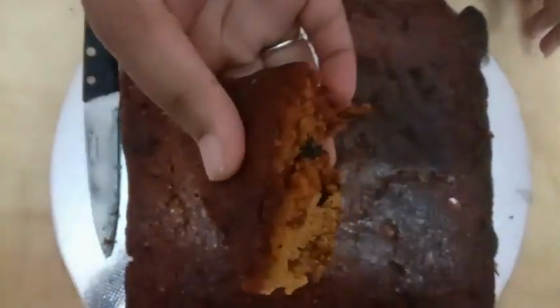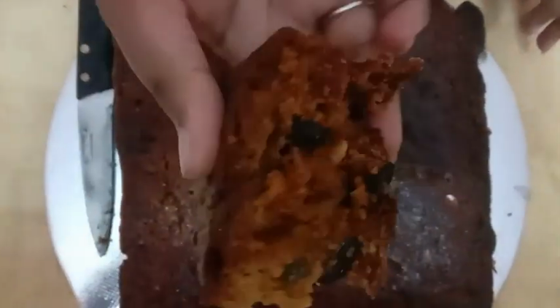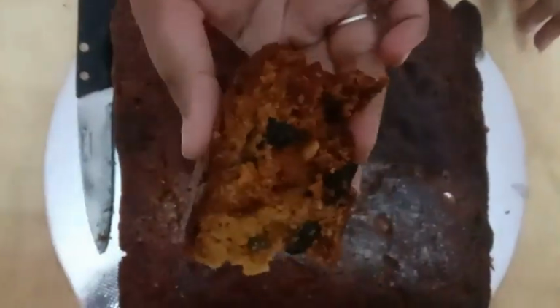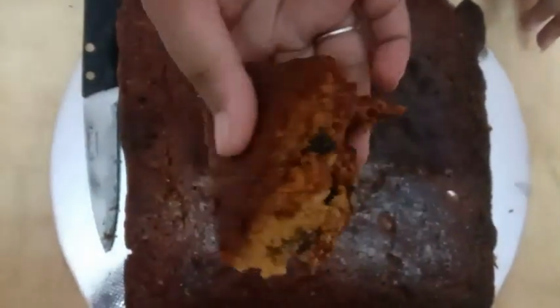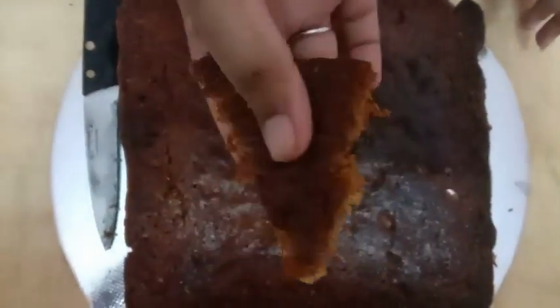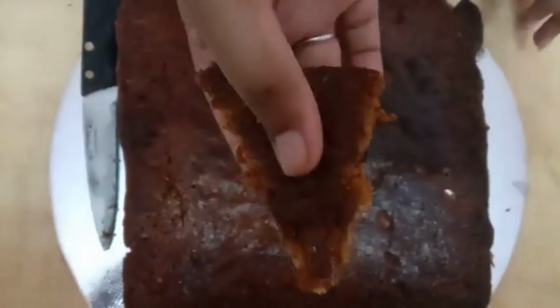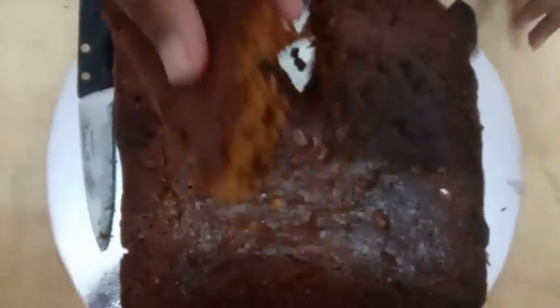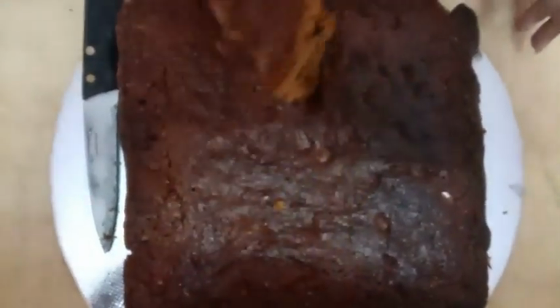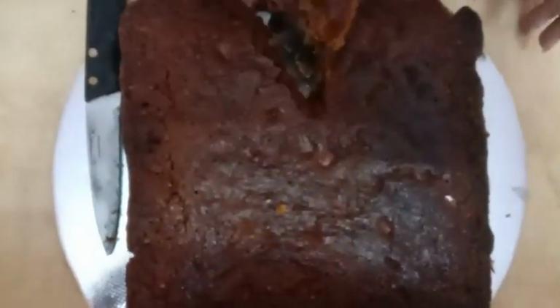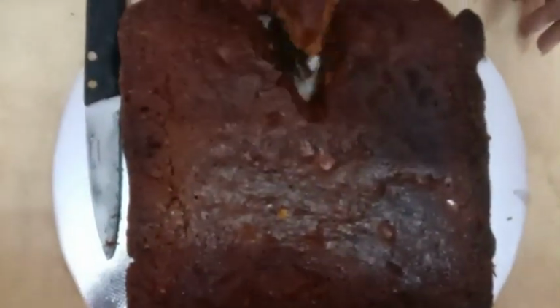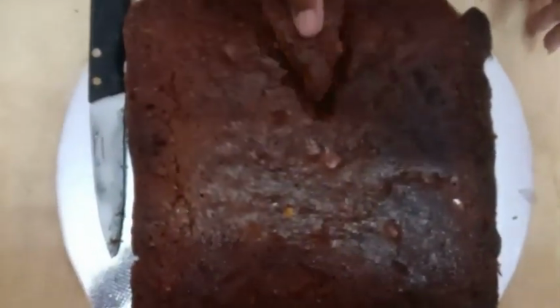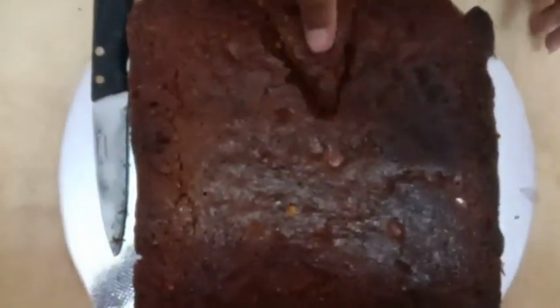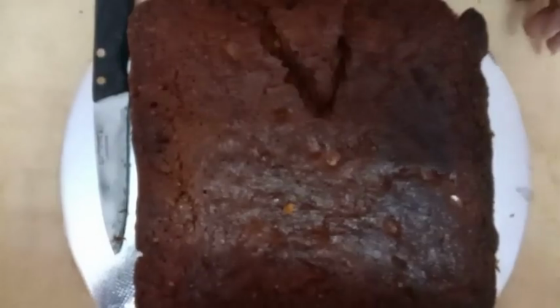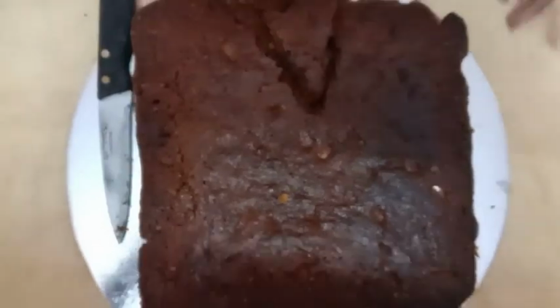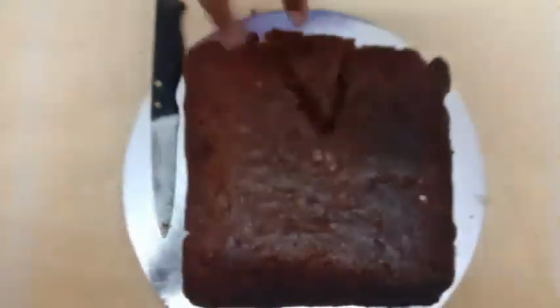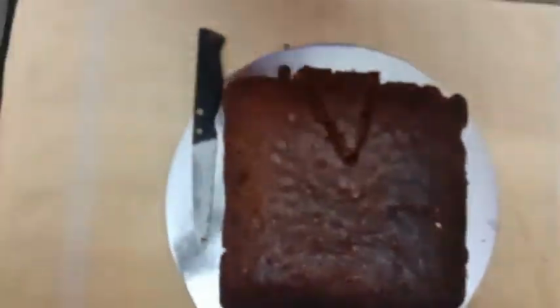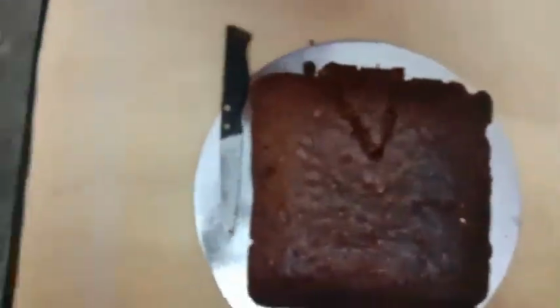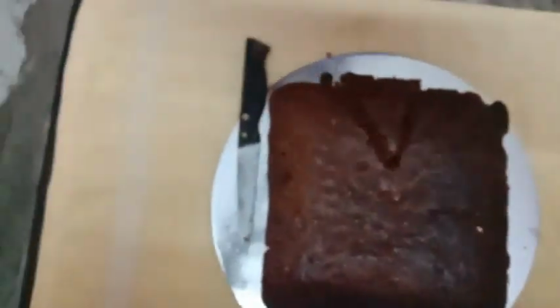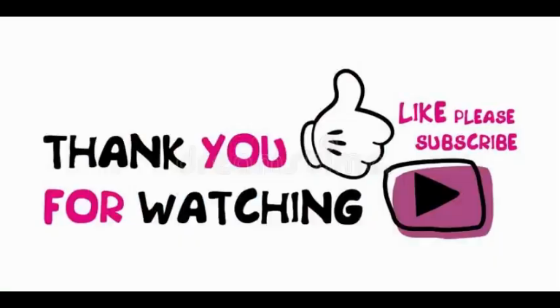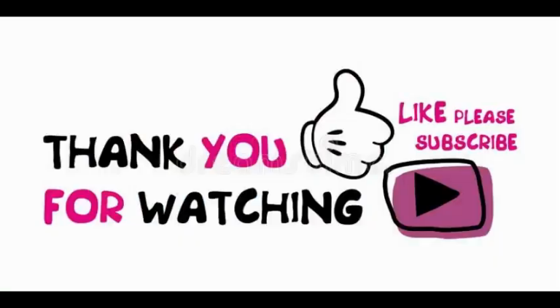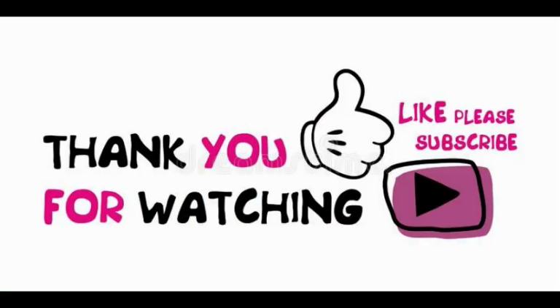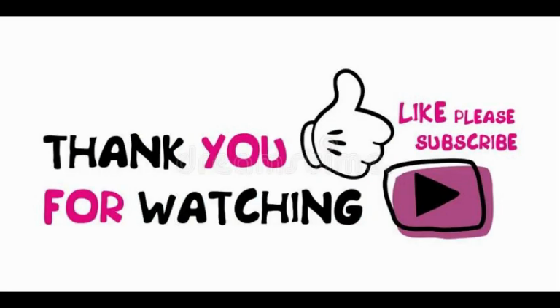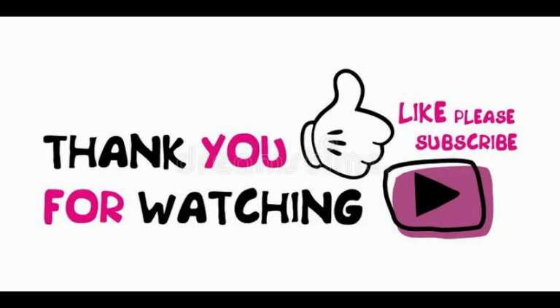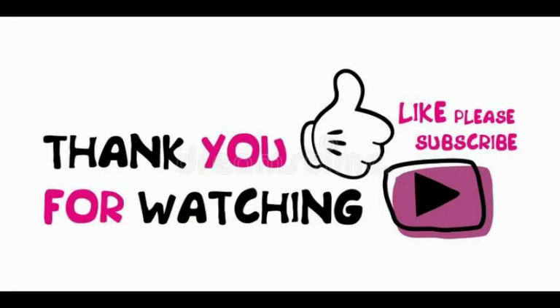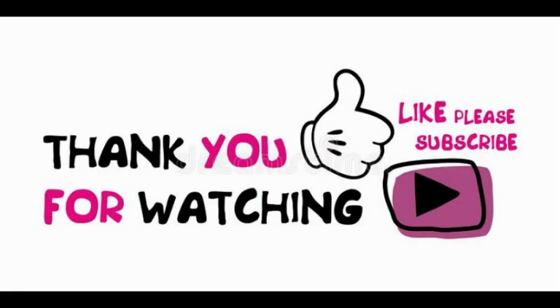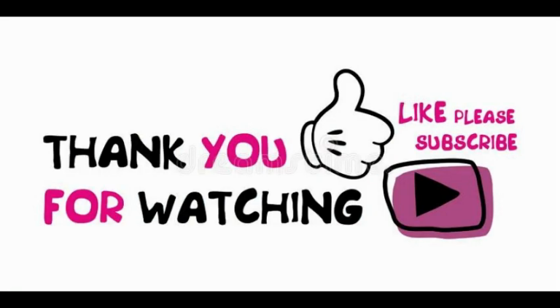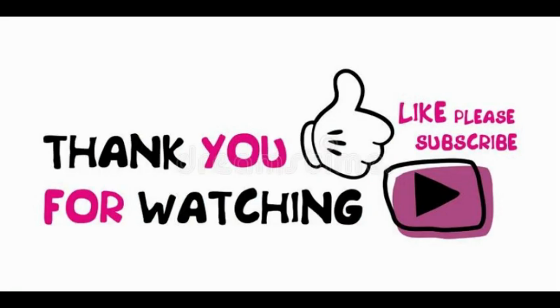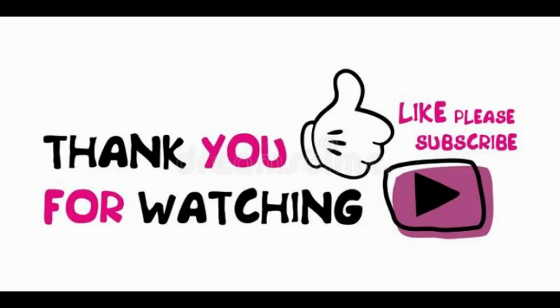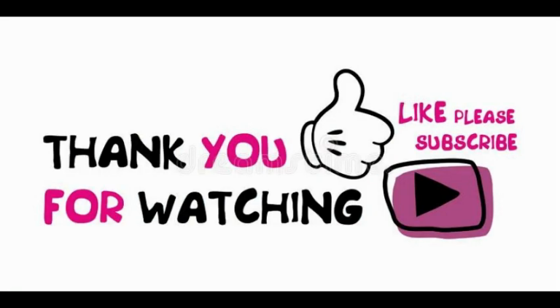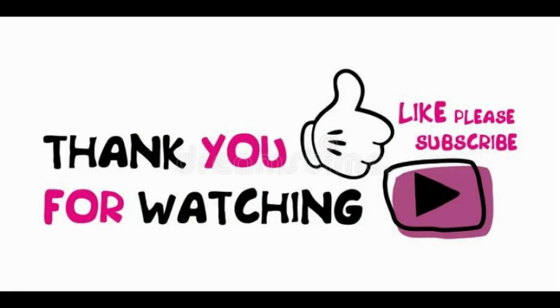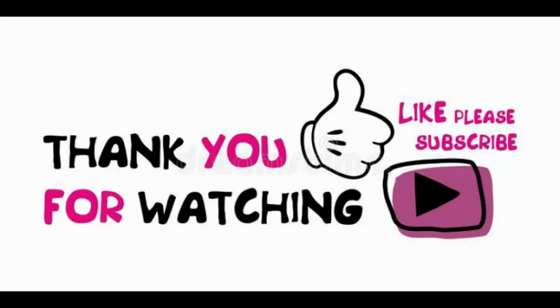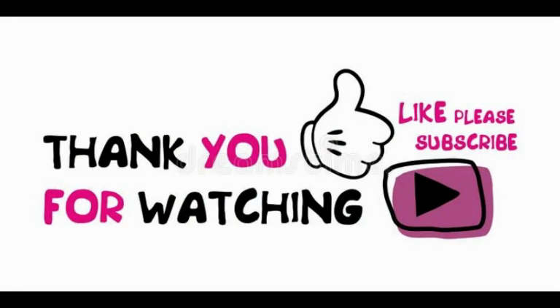If you like this video, please like, comment, share and subscribe to our channel.